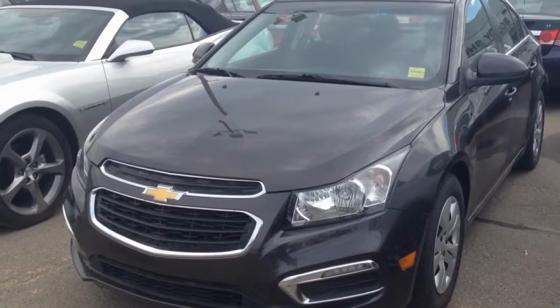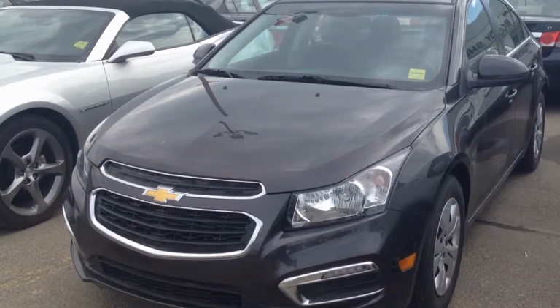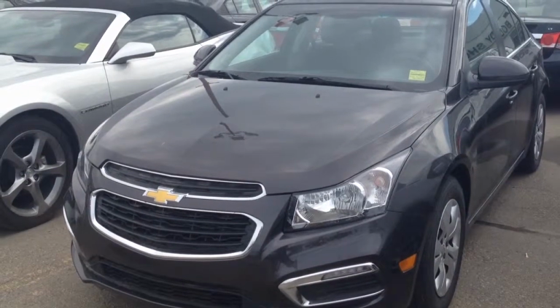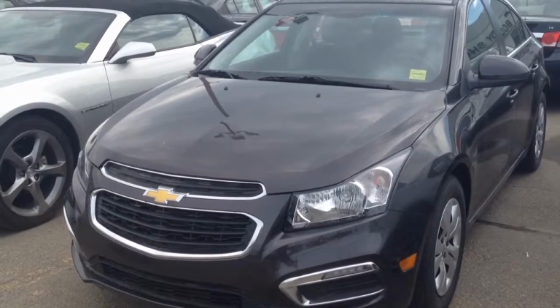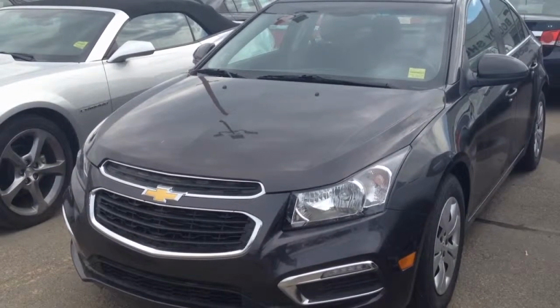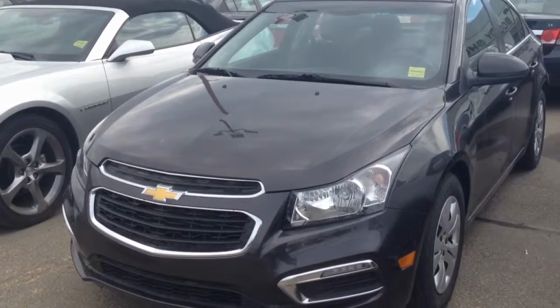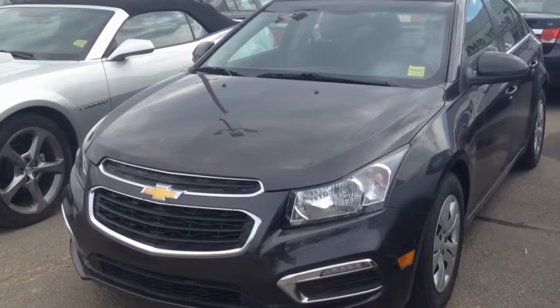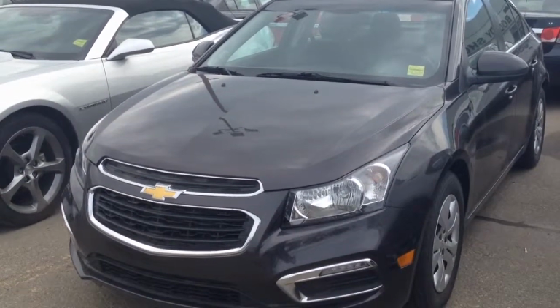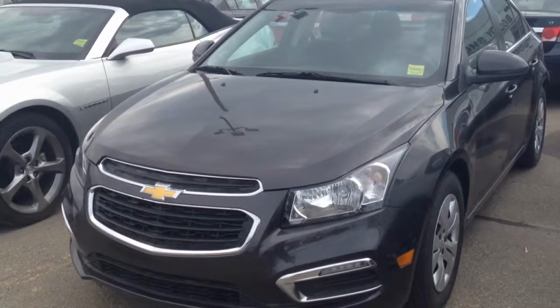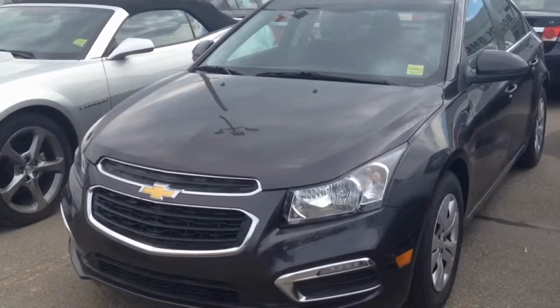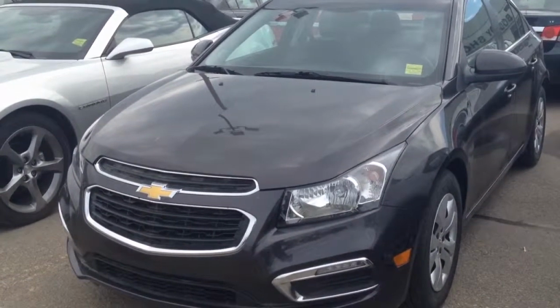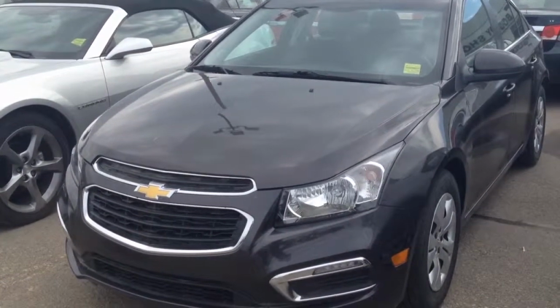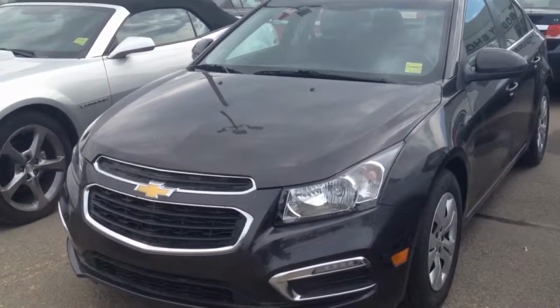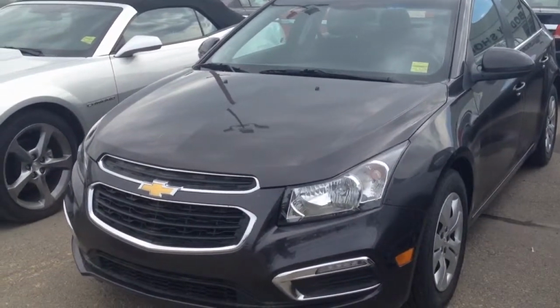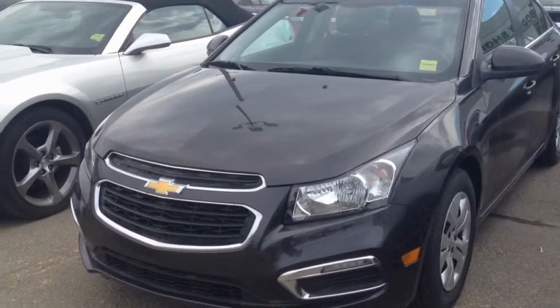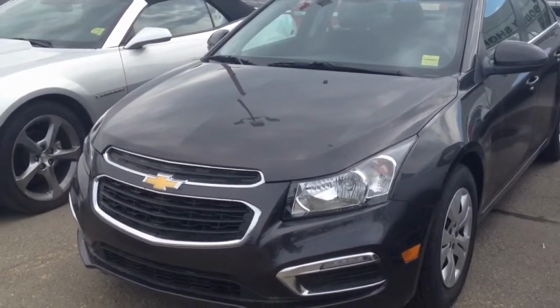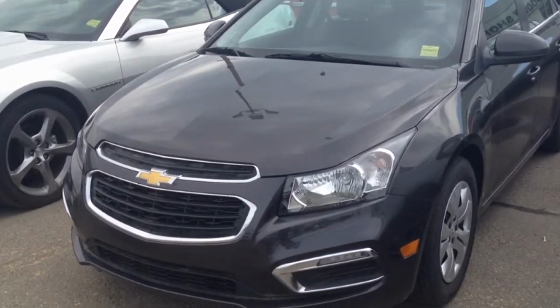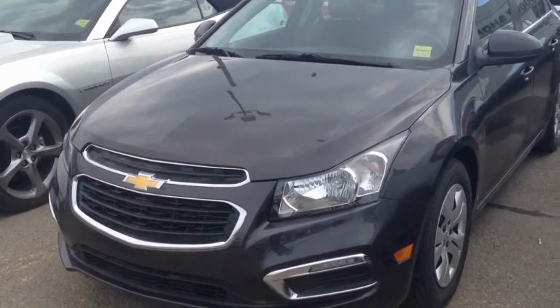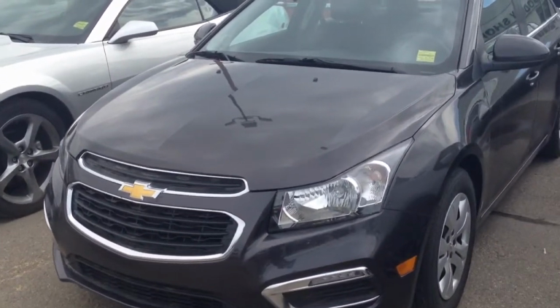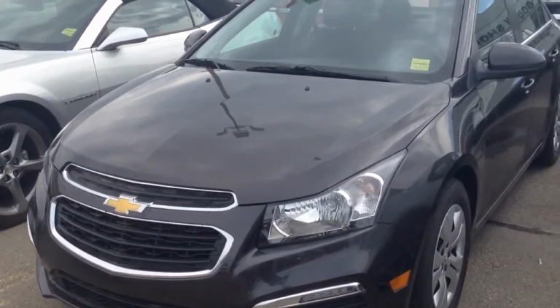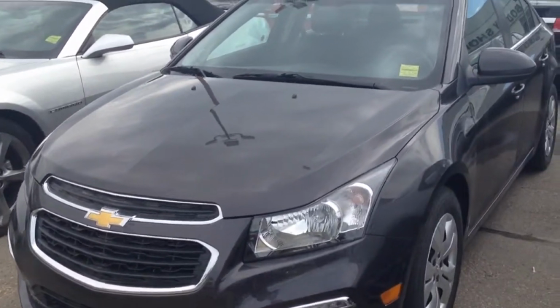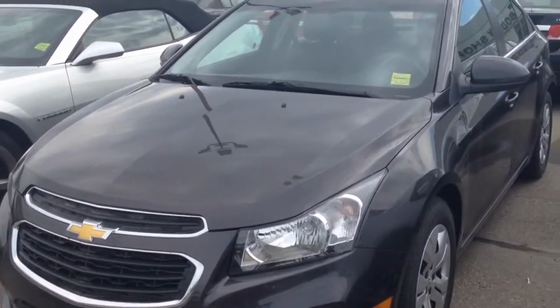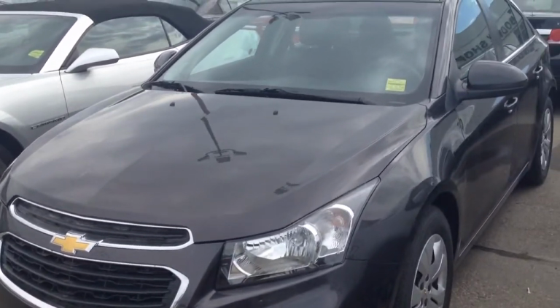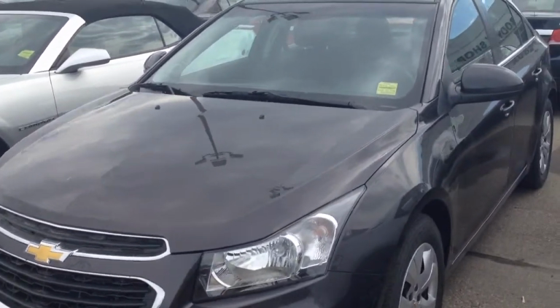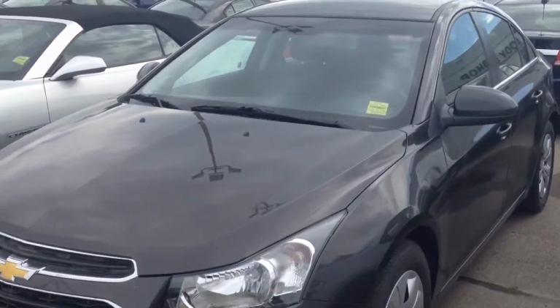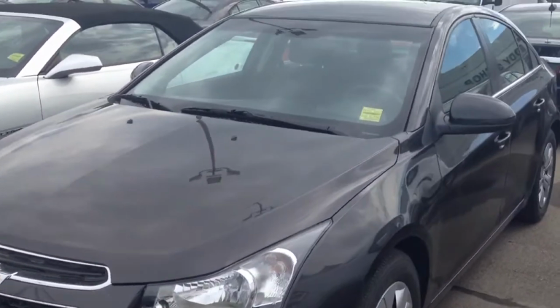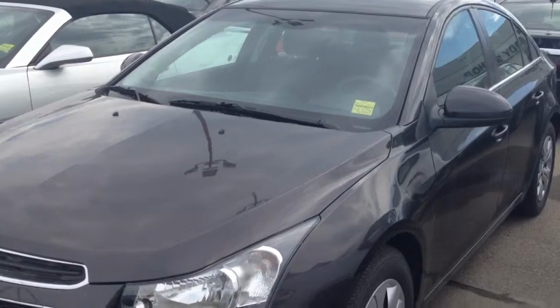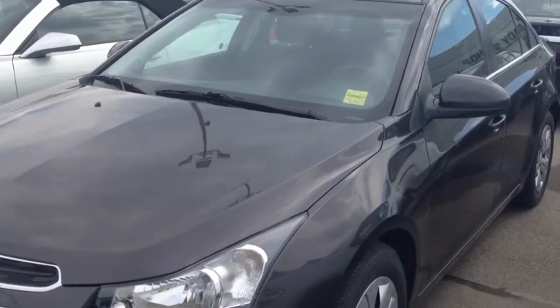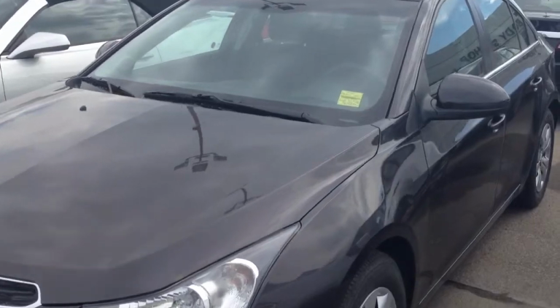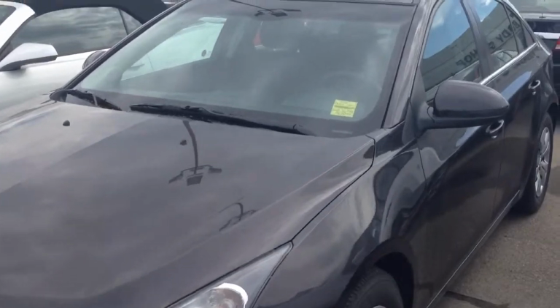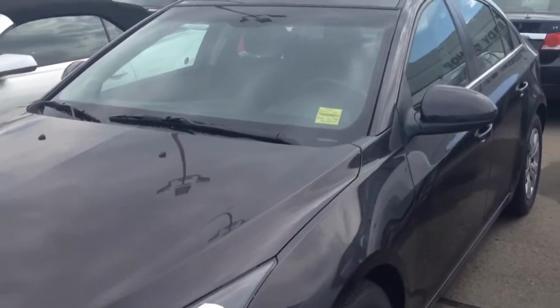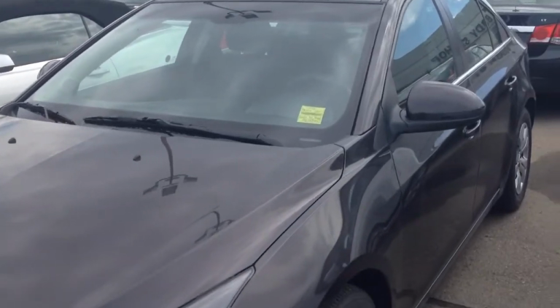Welcome to Davis Chevrolet. This is a new 2015 Chevrolet Cruze in the color gray.